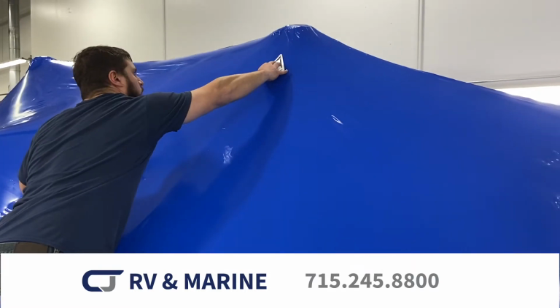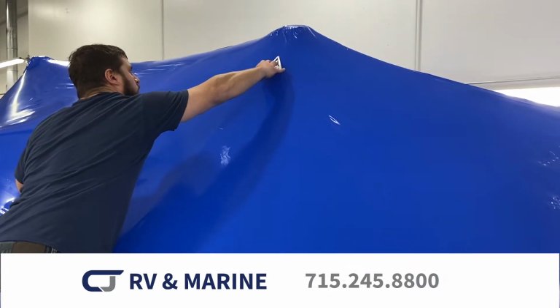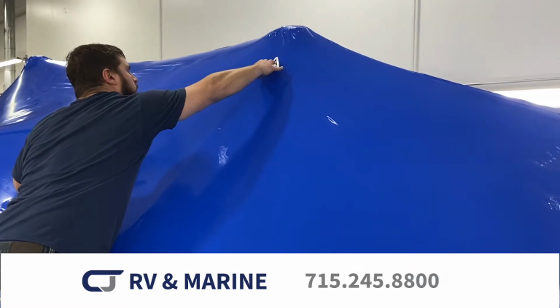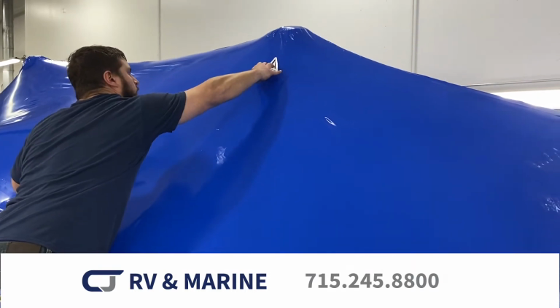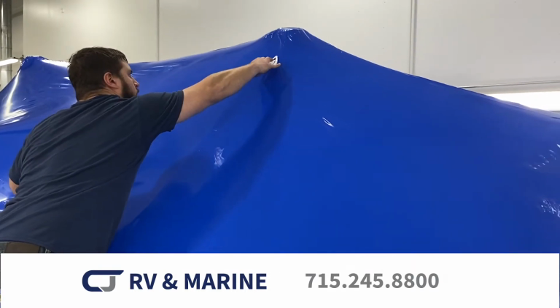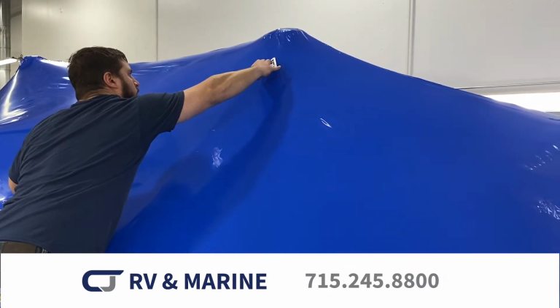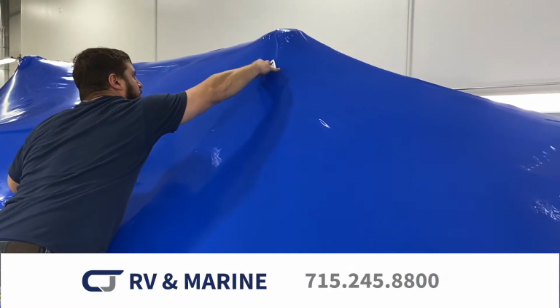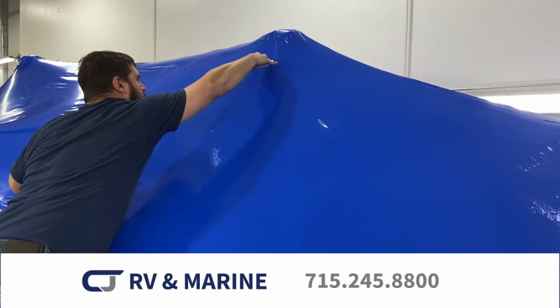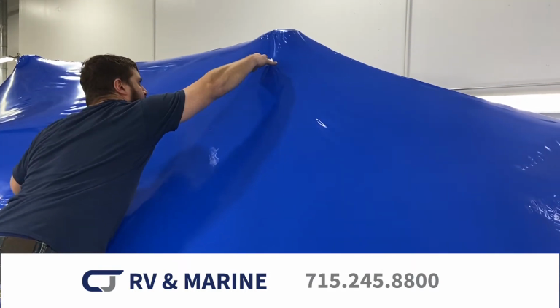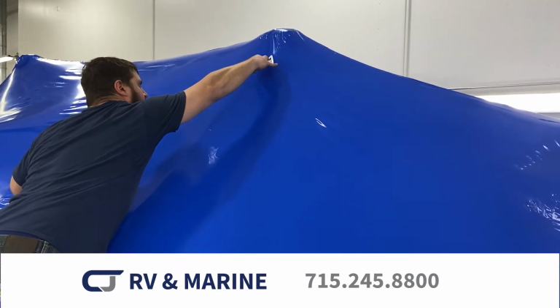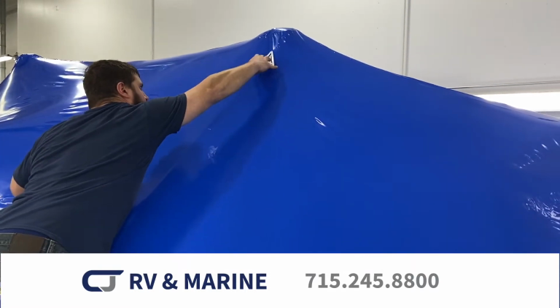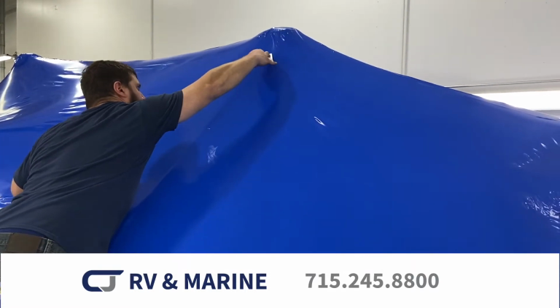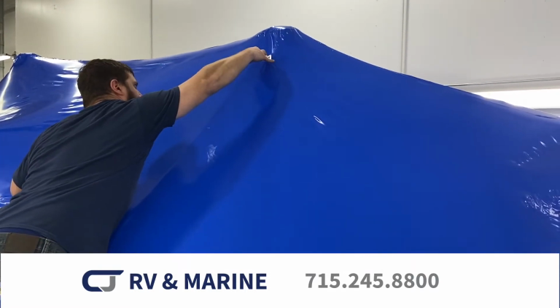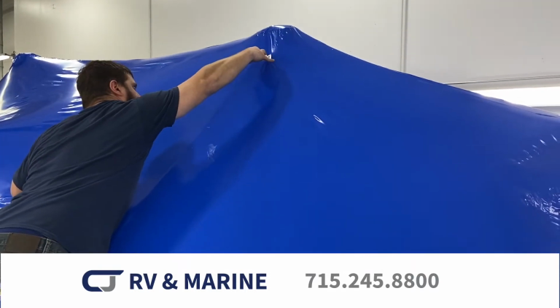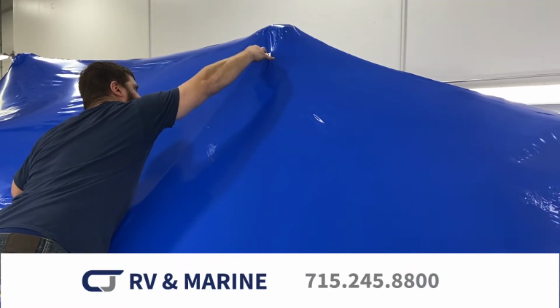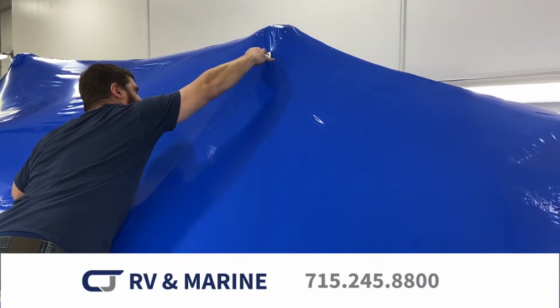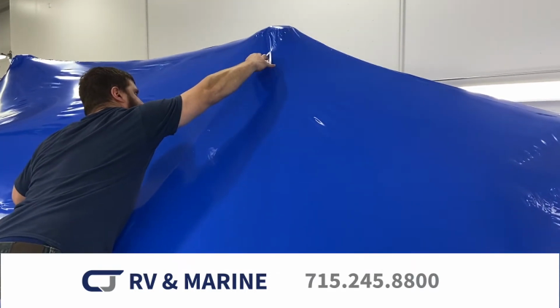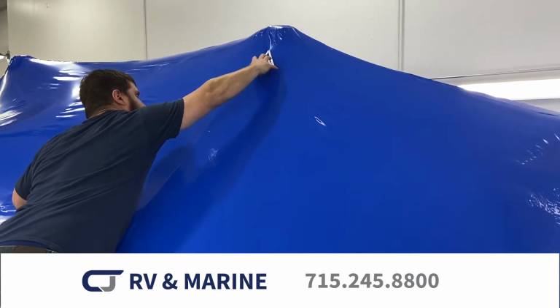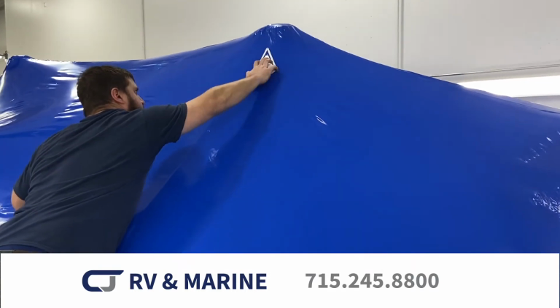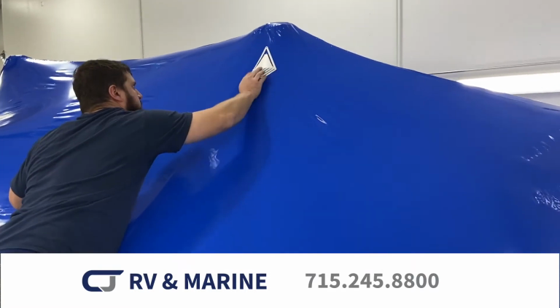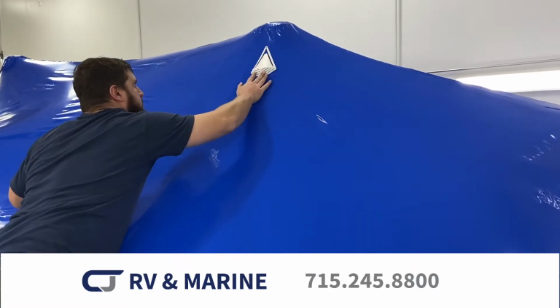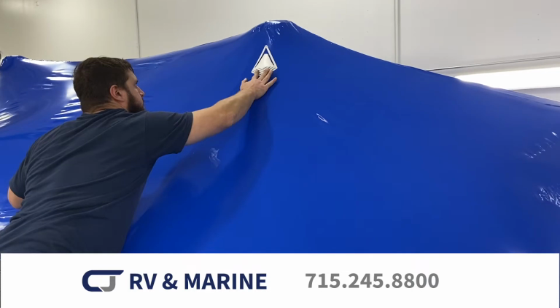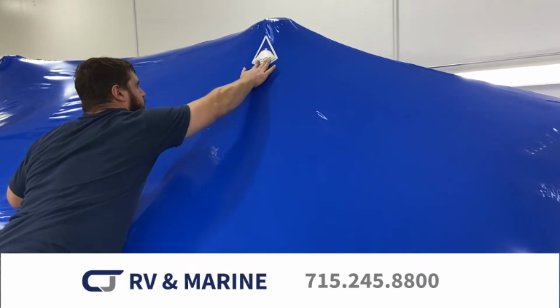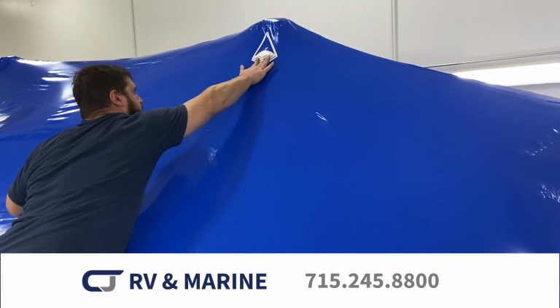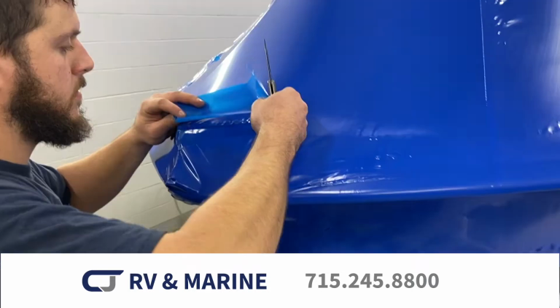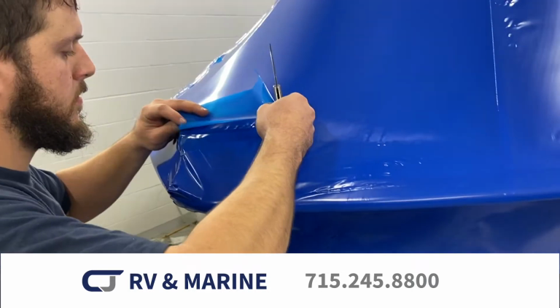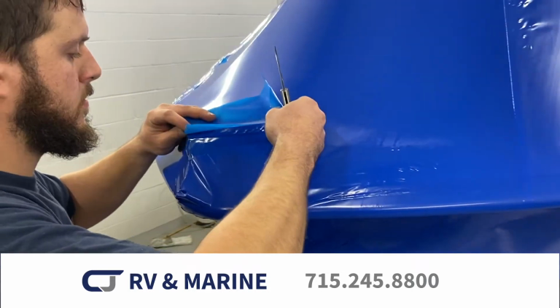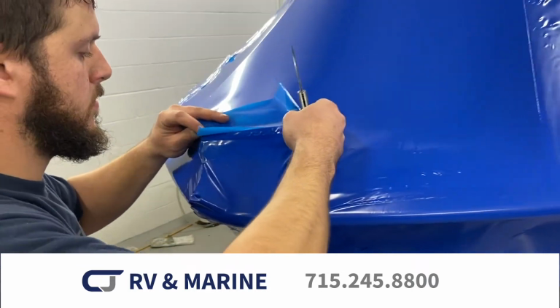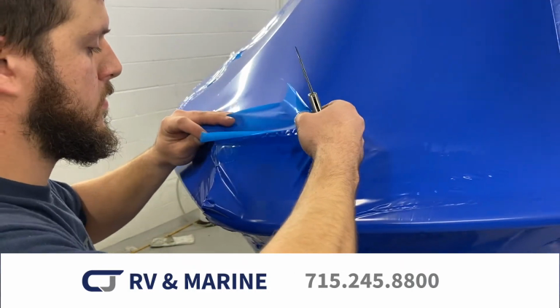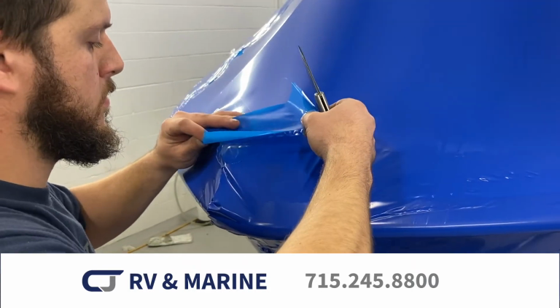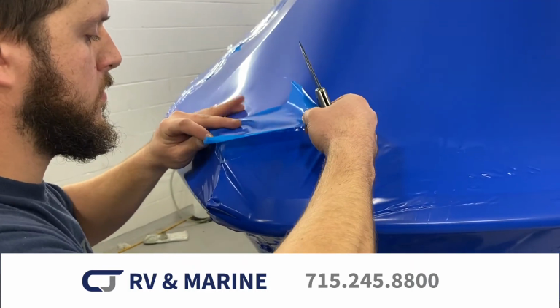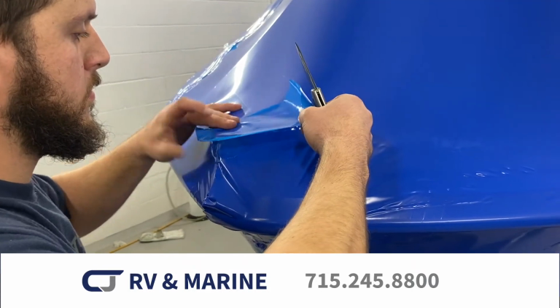Vents are then installed to let any moisture in the boat leave during storage time. This helps to ensure that no mold or mildew grows.